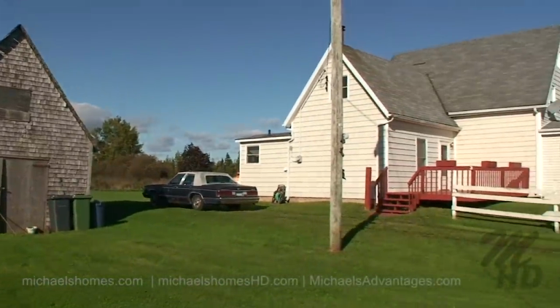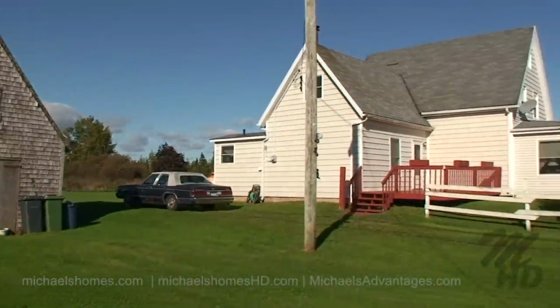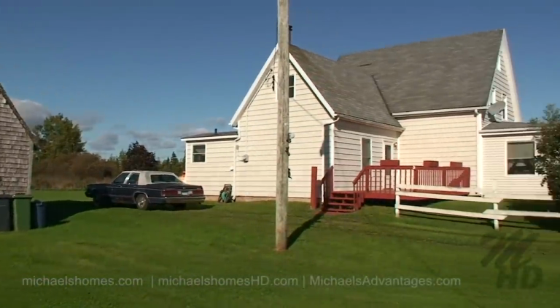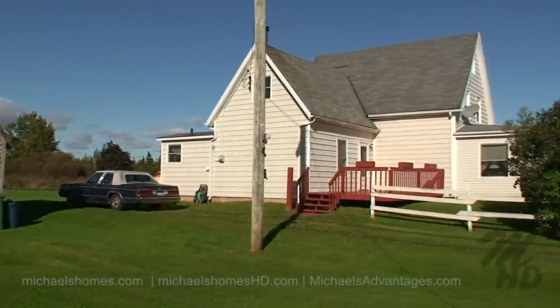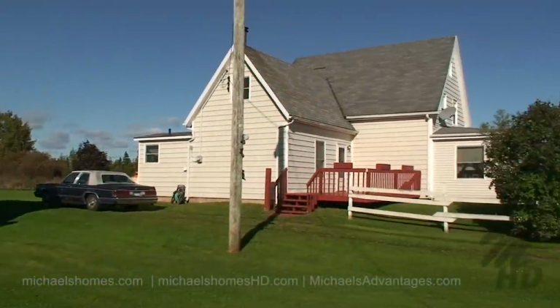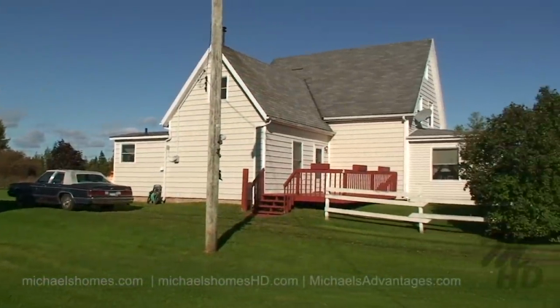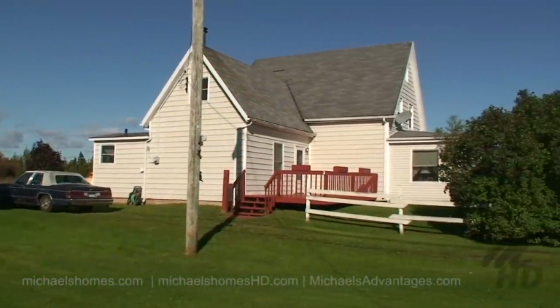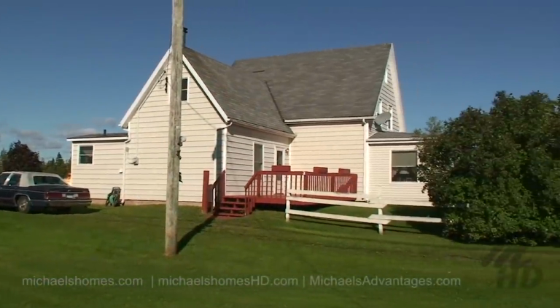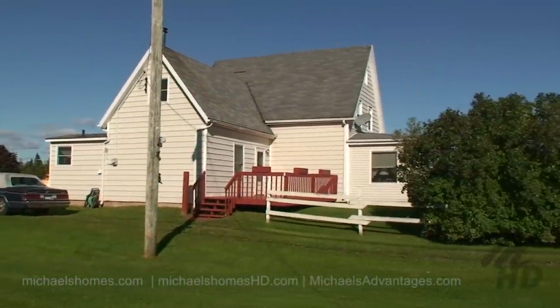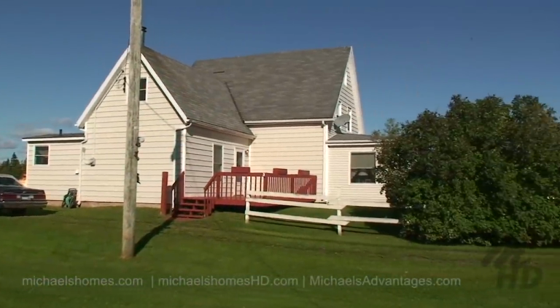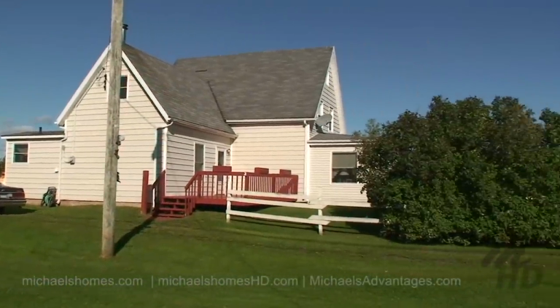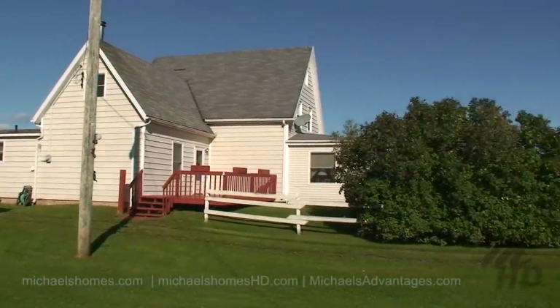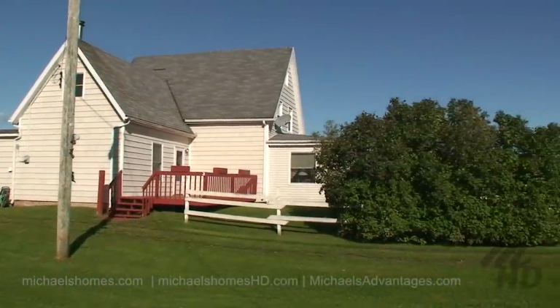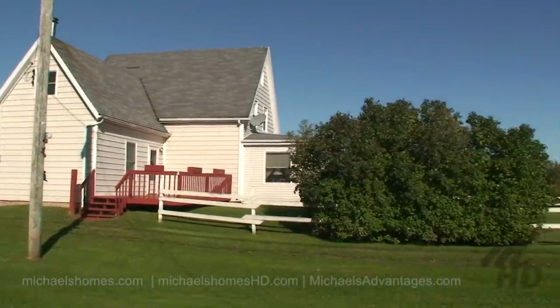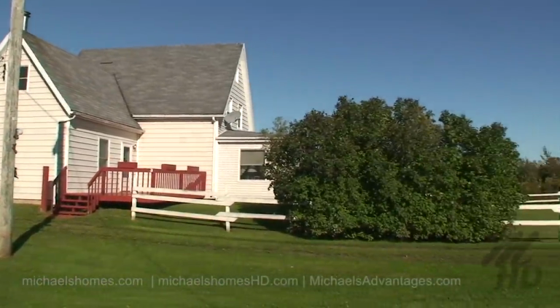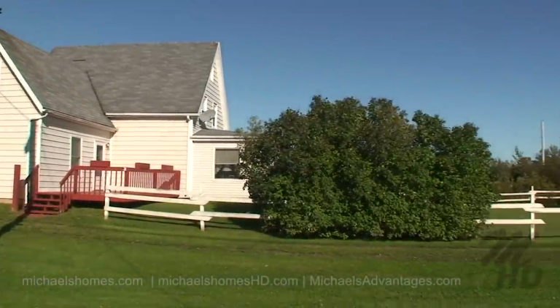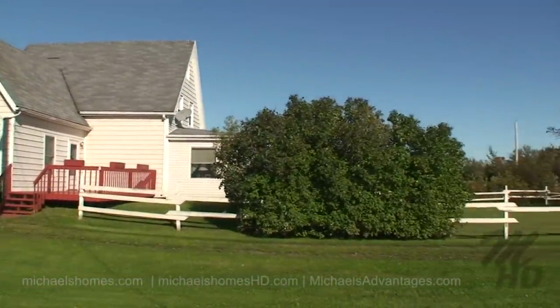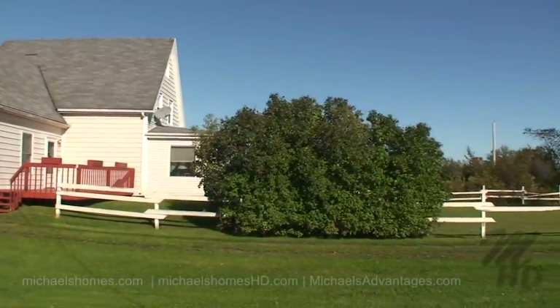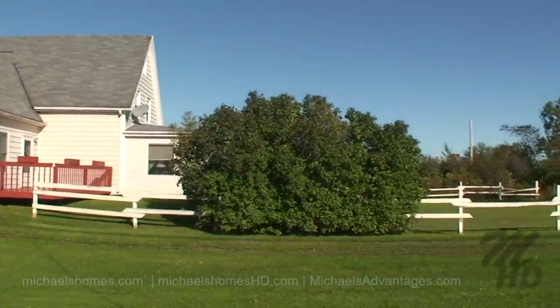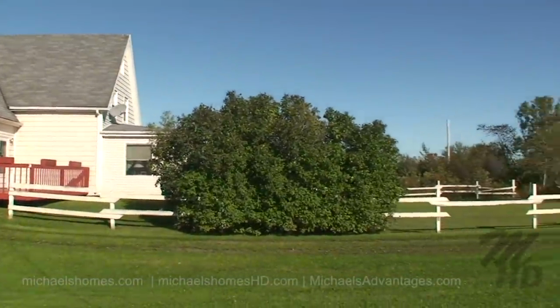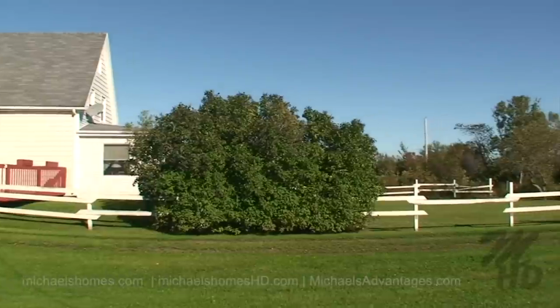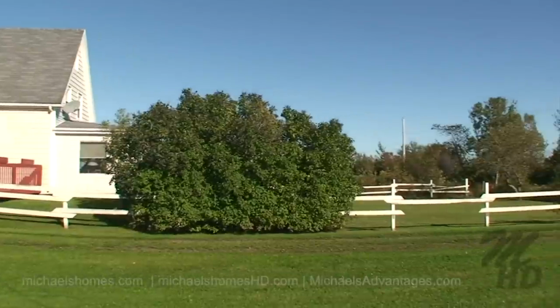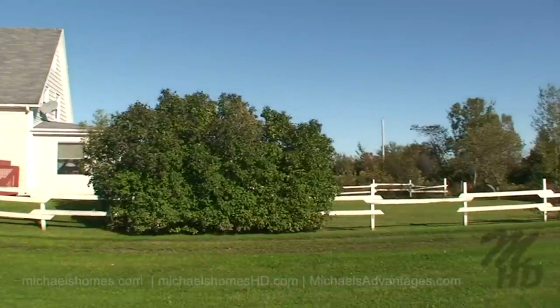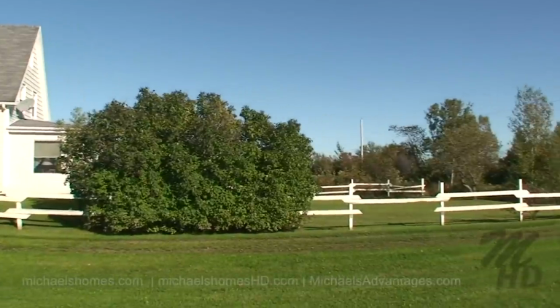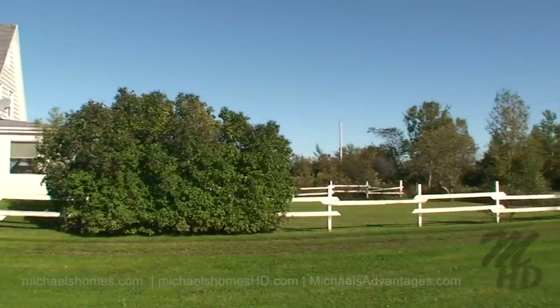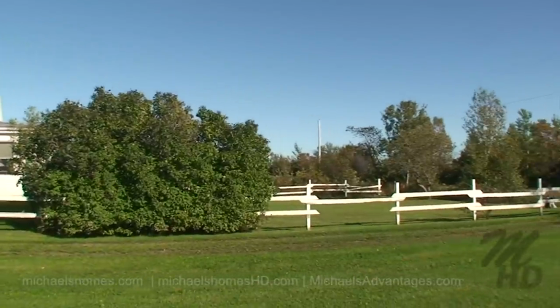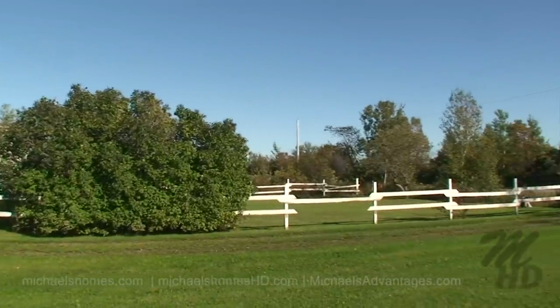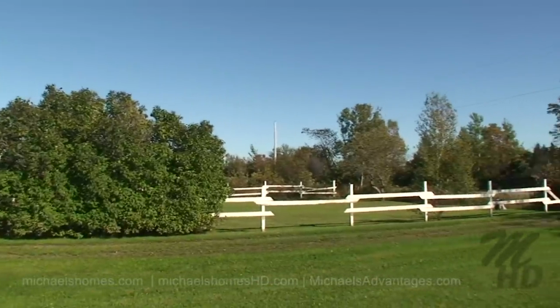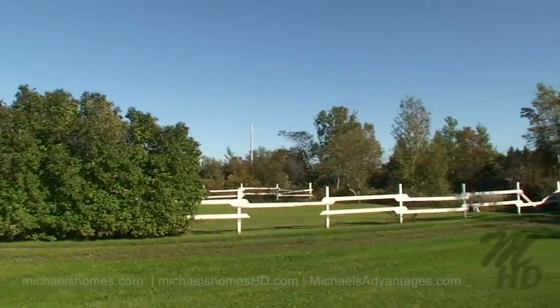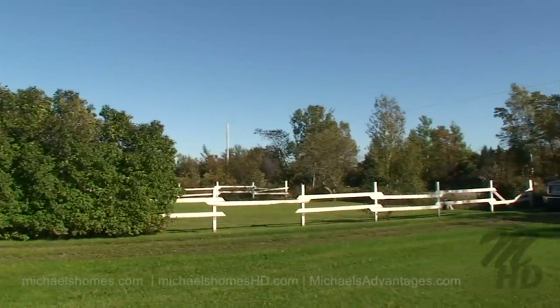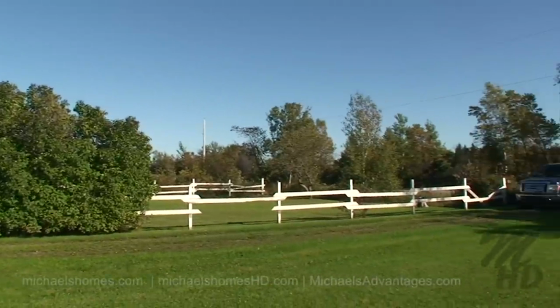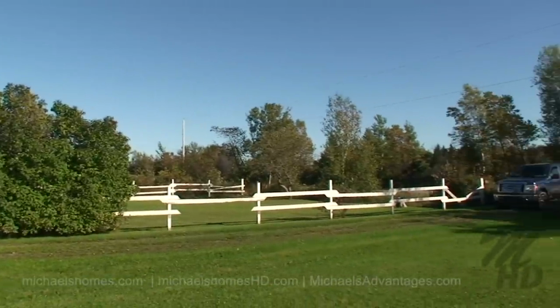The deck we went in through, the back of the house, and where we parked.